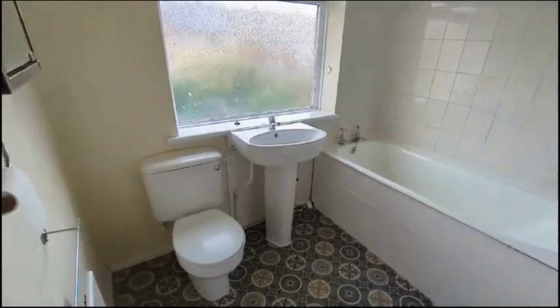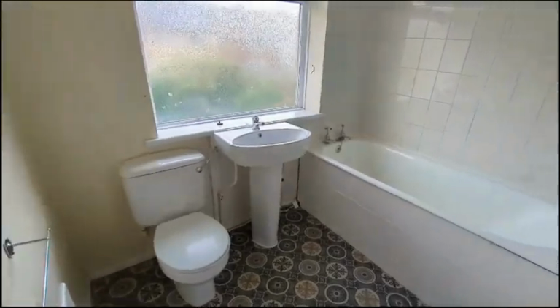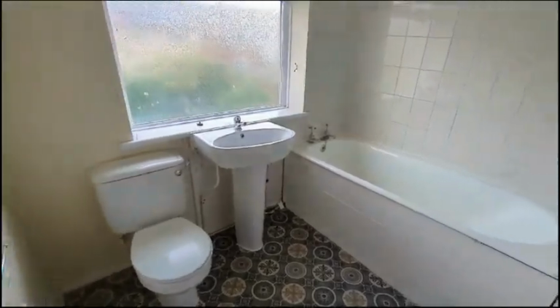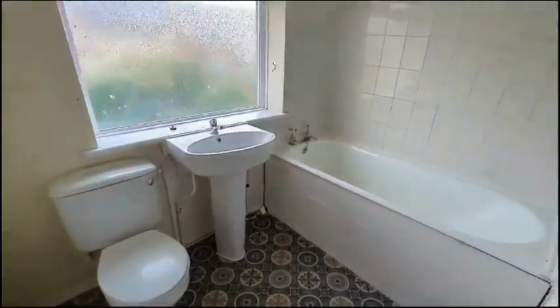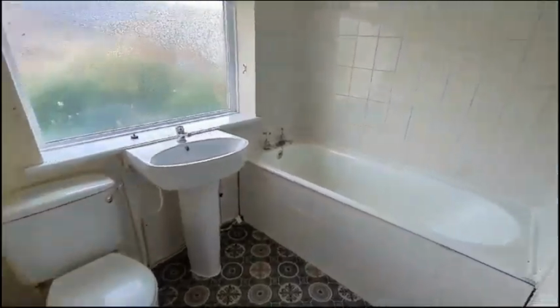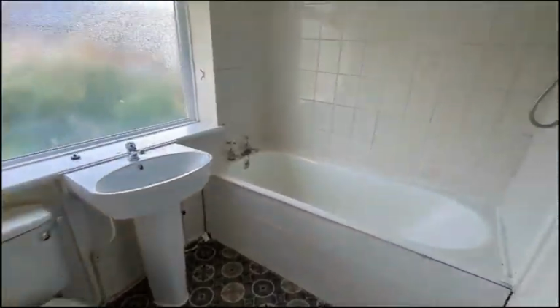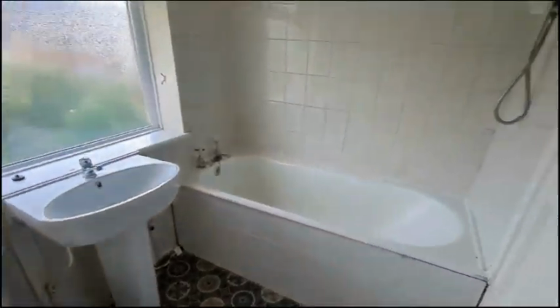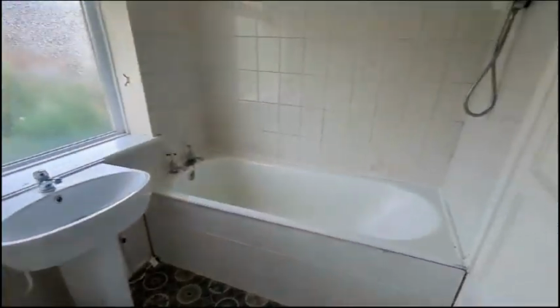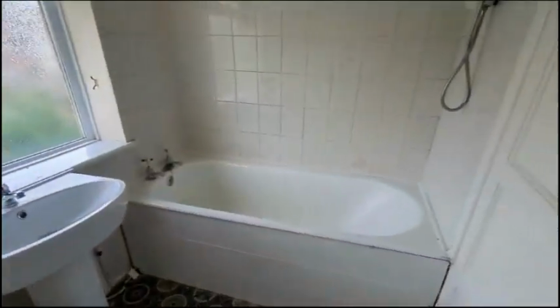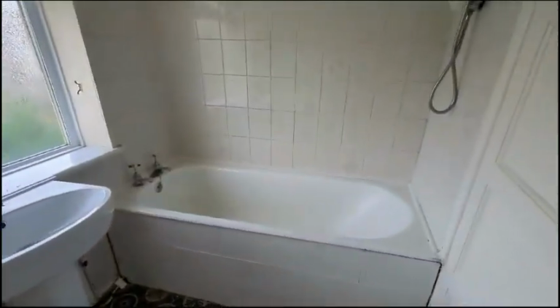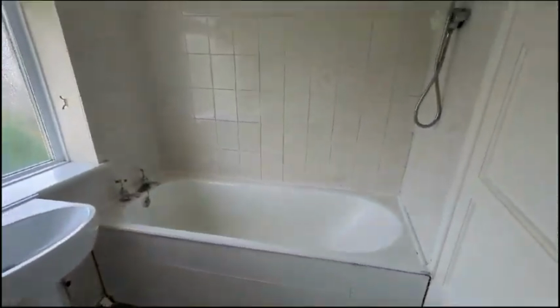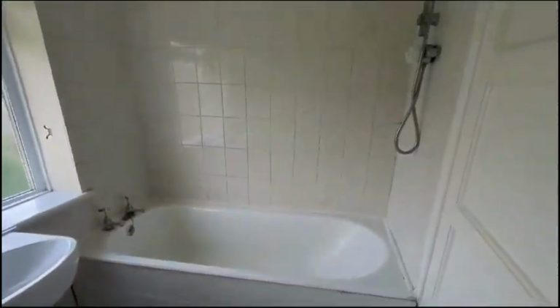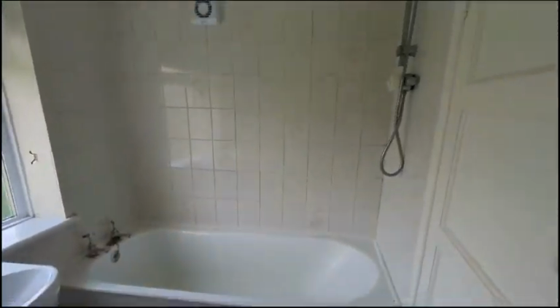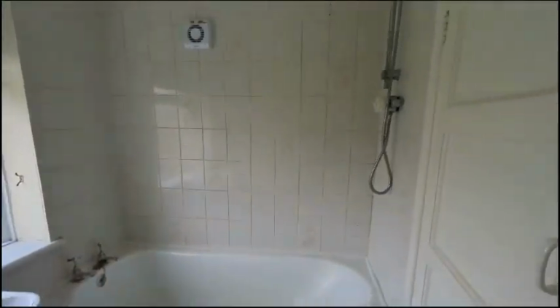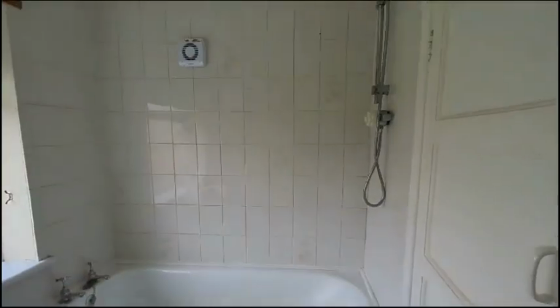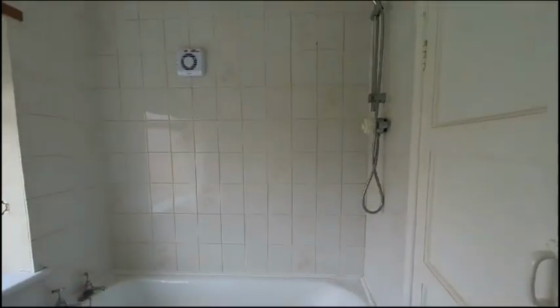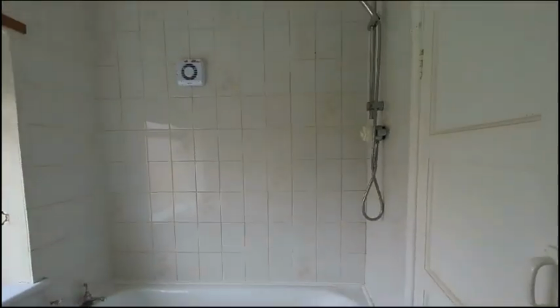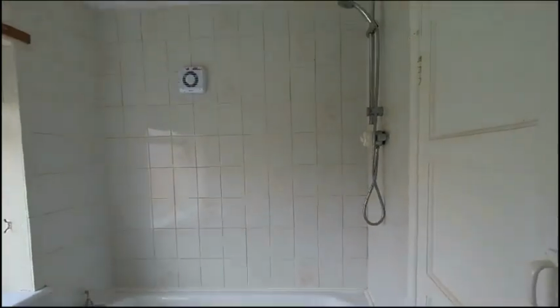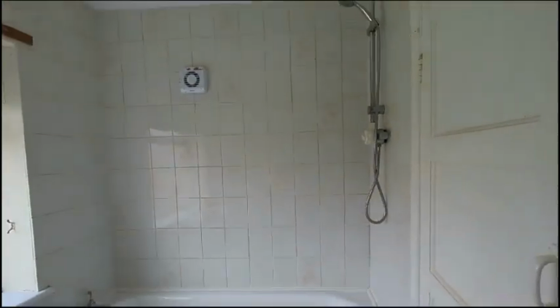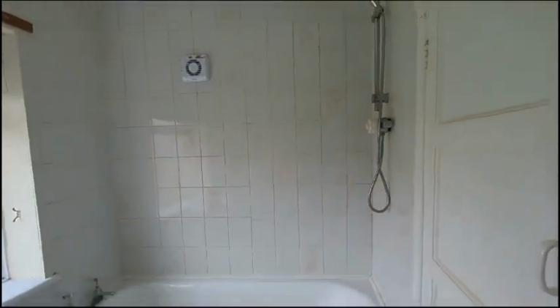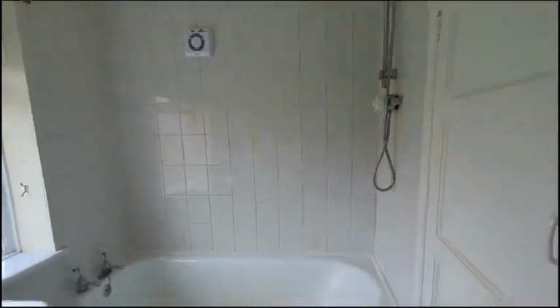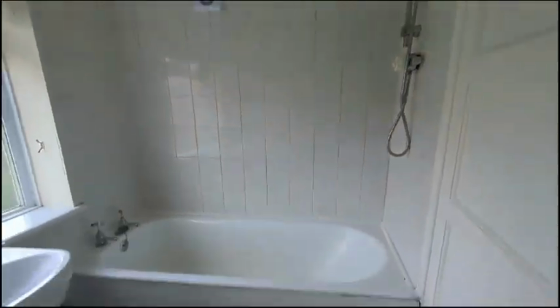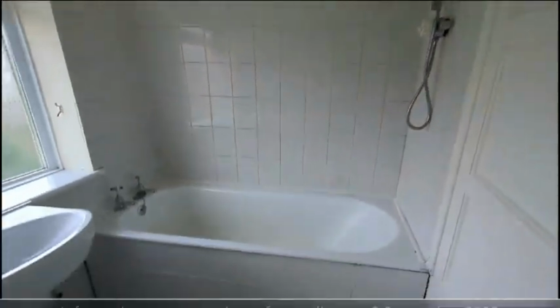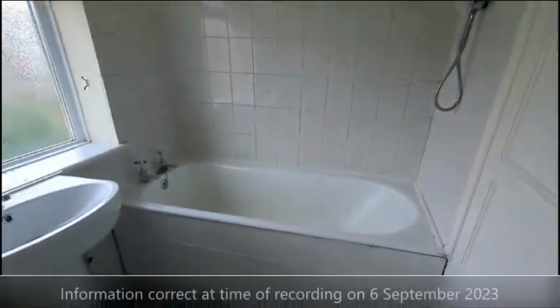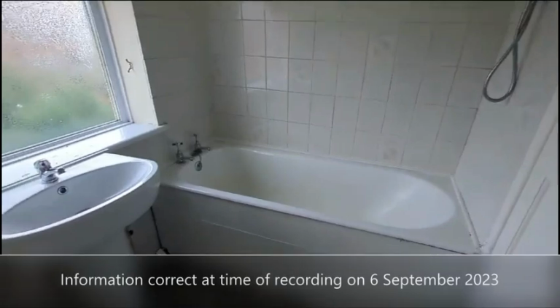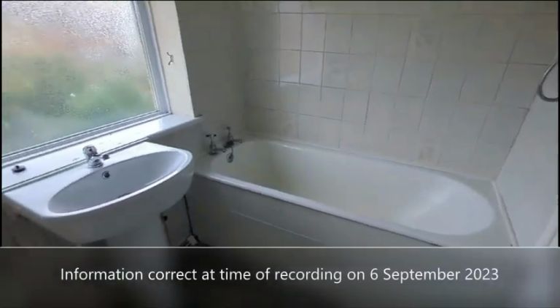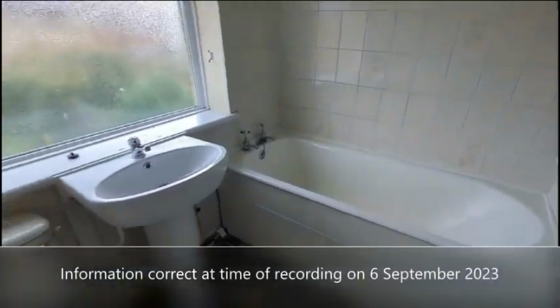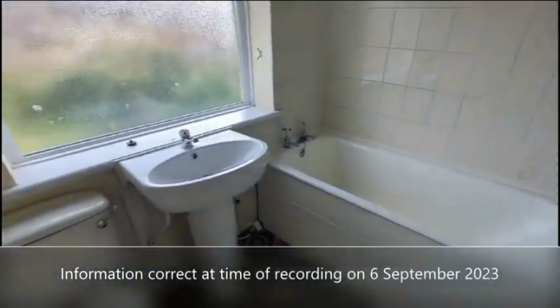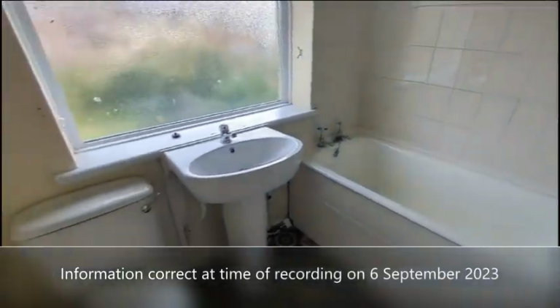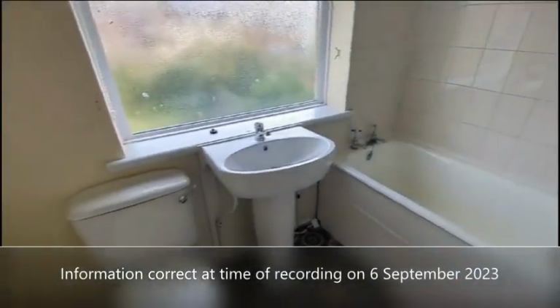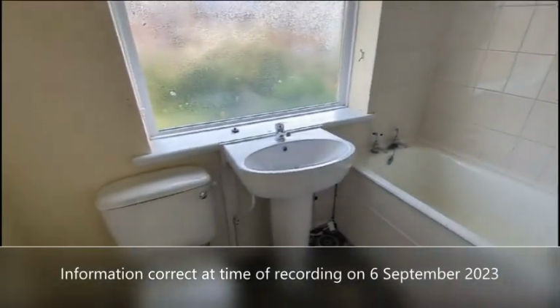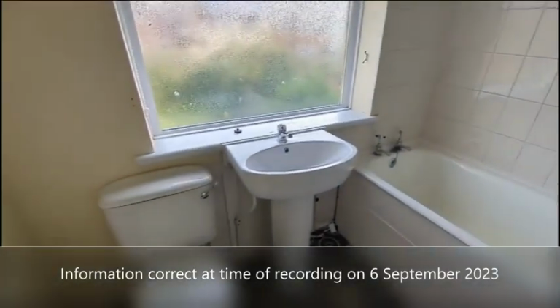This is the bathroom, with an overhead shower and a panelled bath.